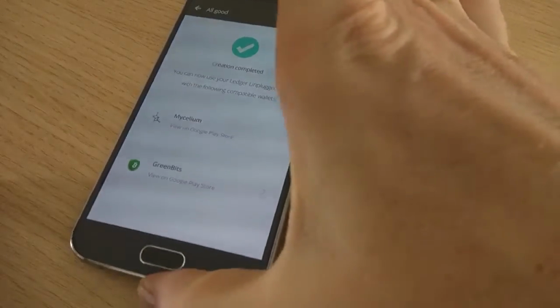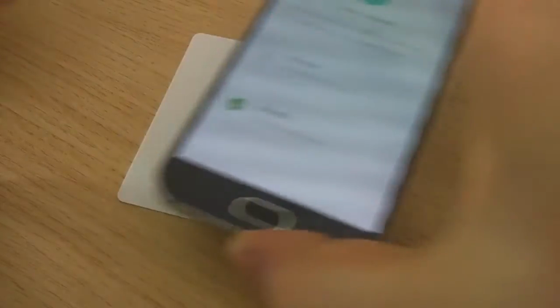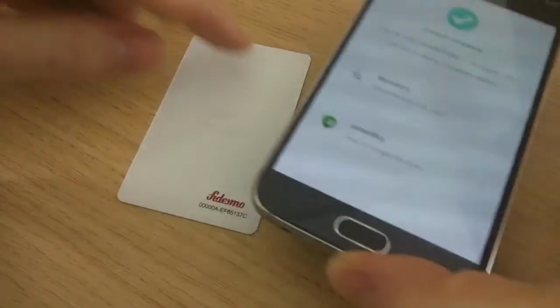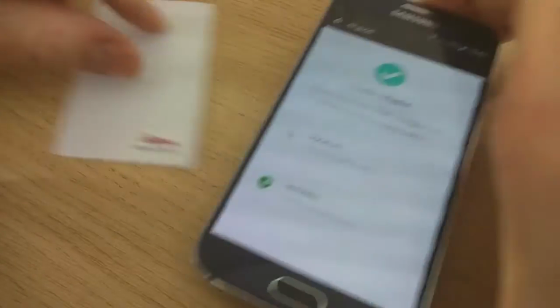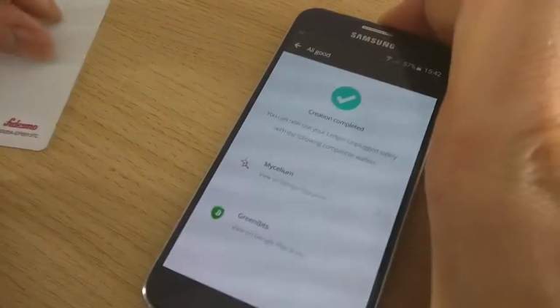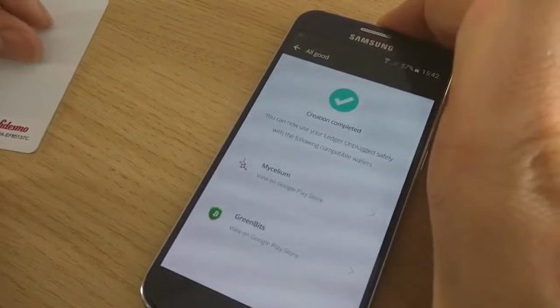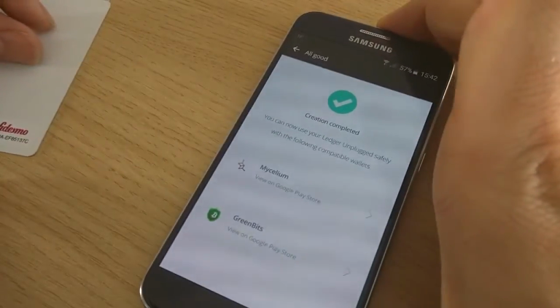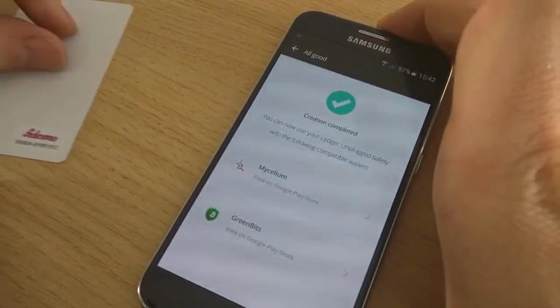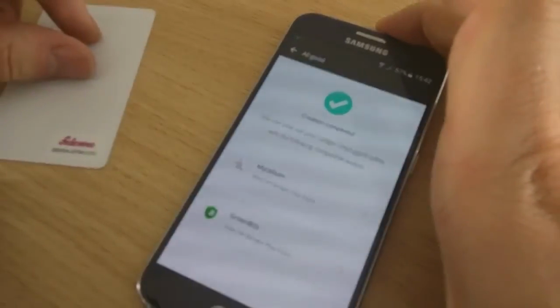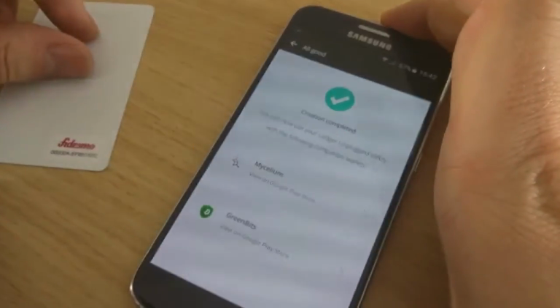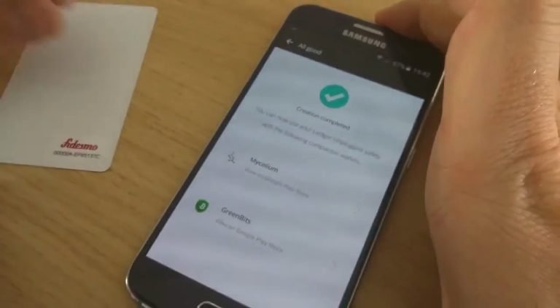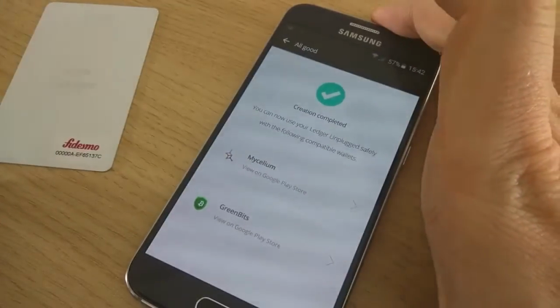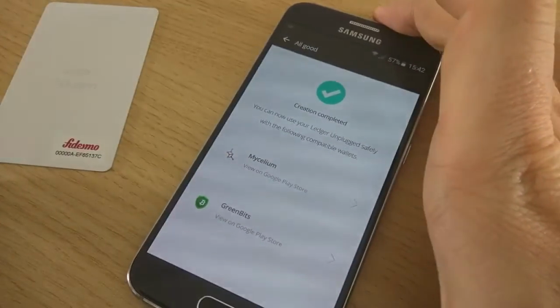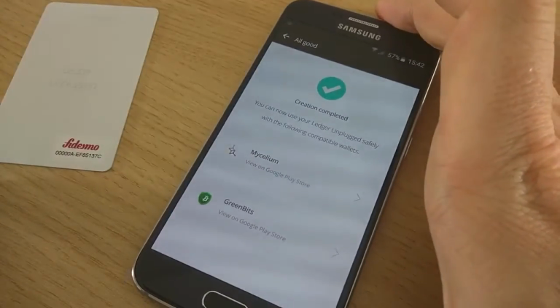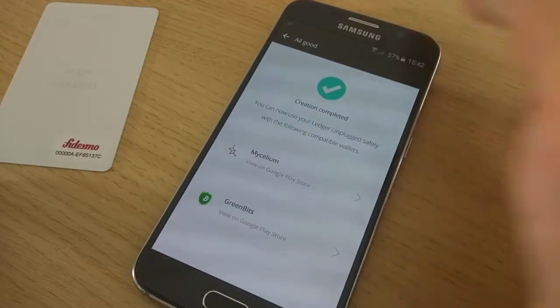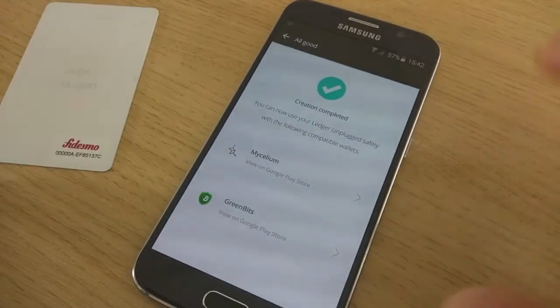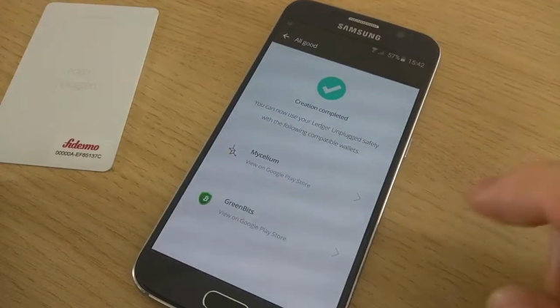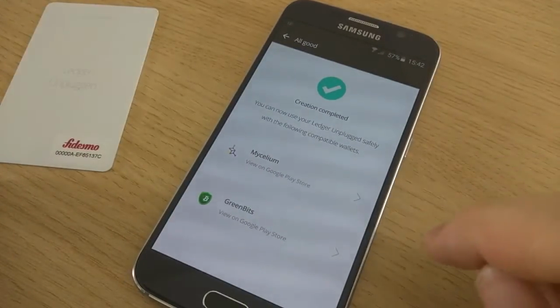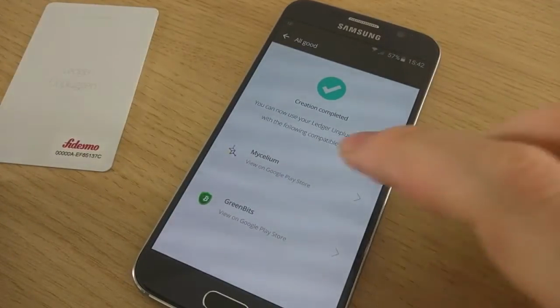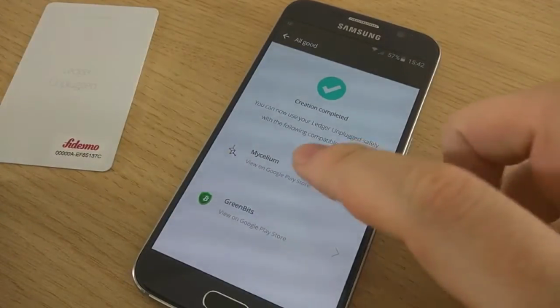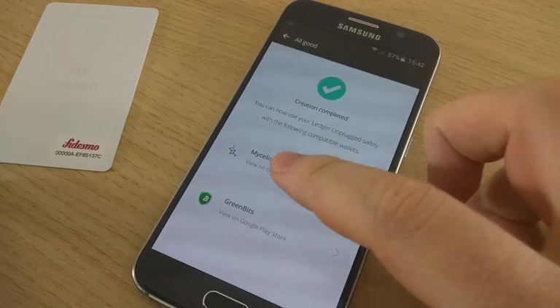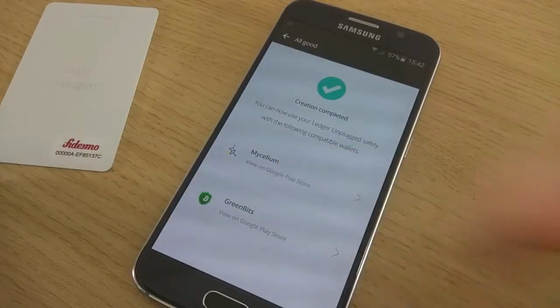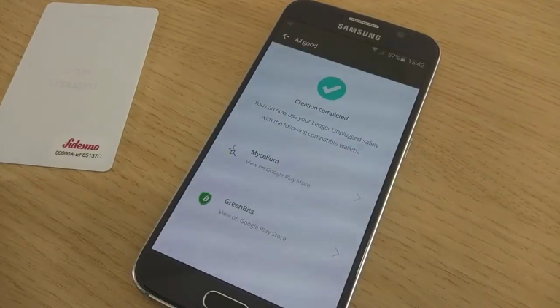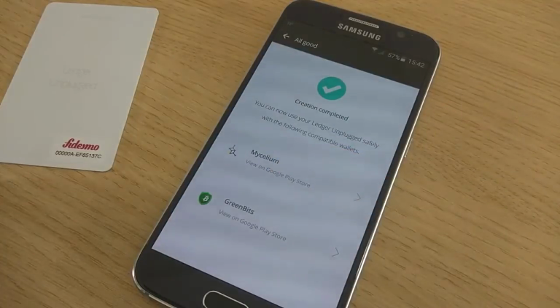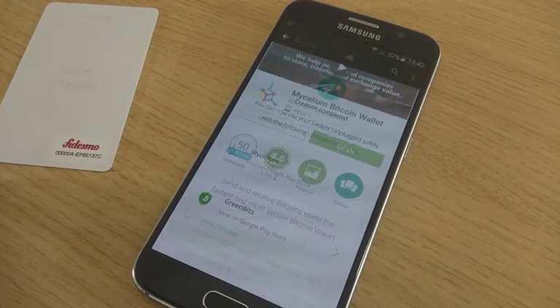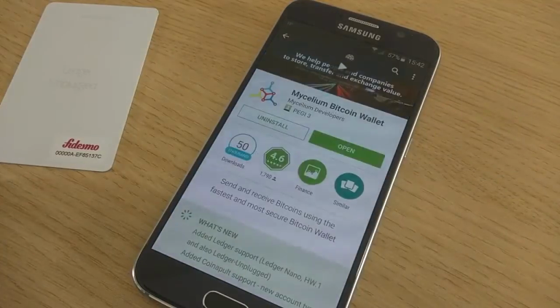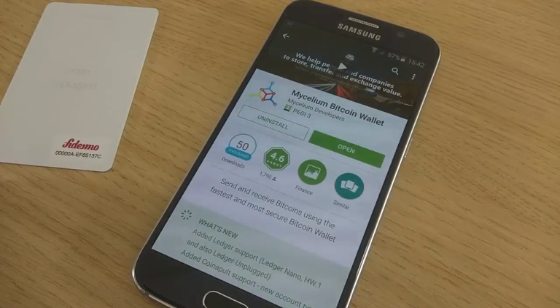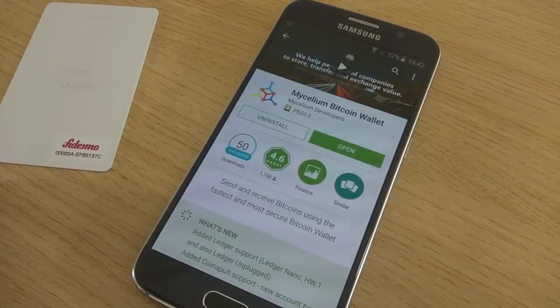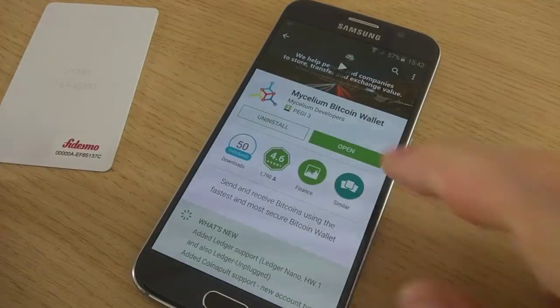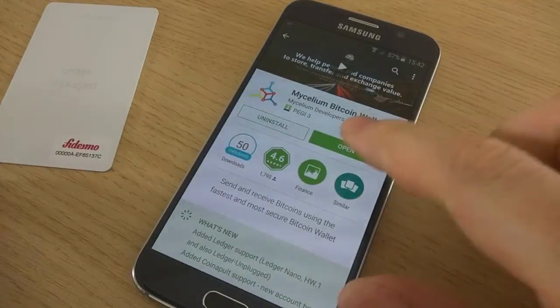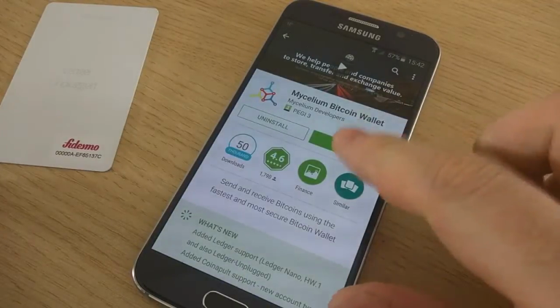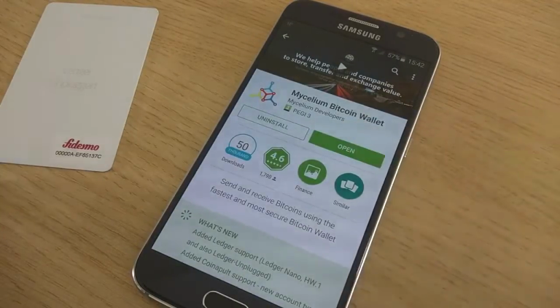The setup is done. Now we are going to see how we can use the Ledger Unplugged with Mycelium.